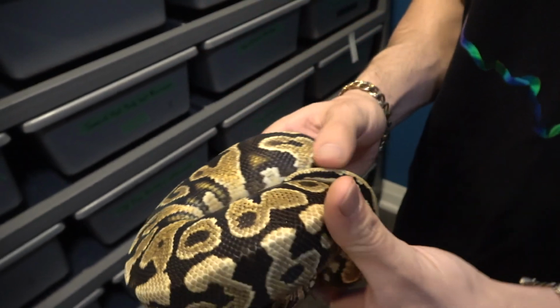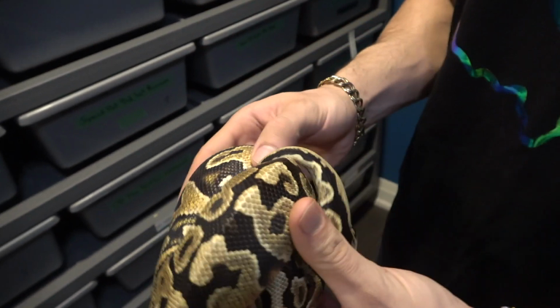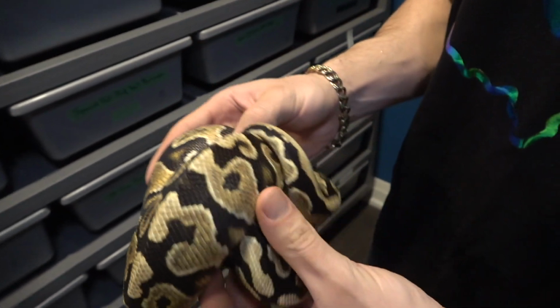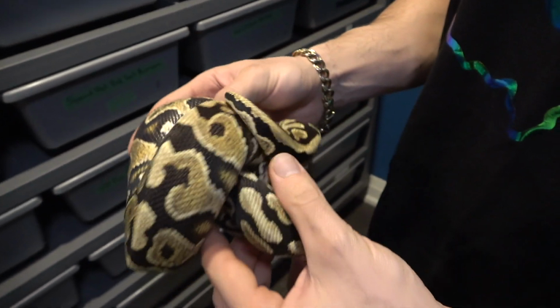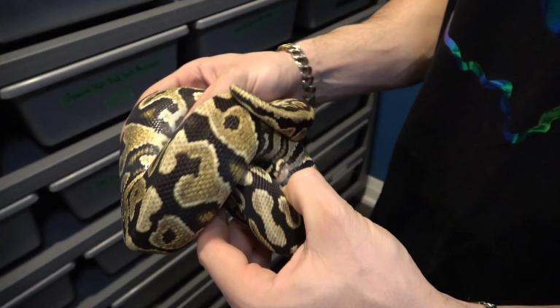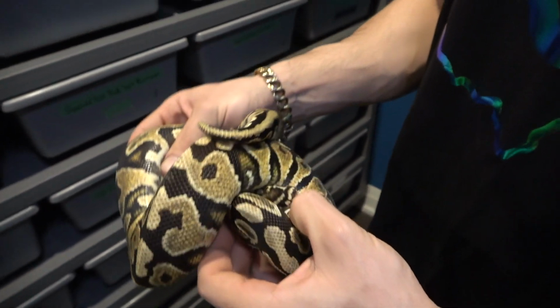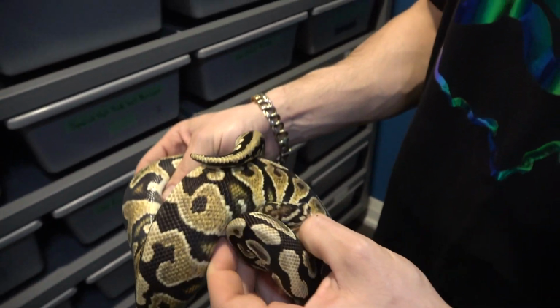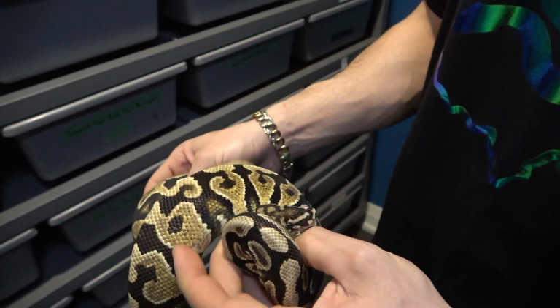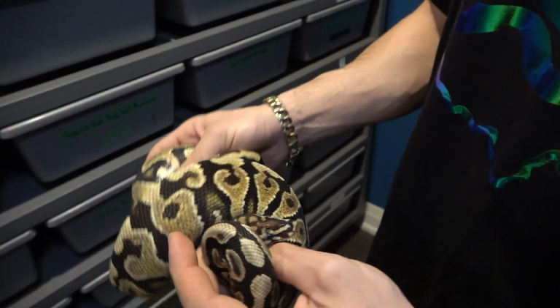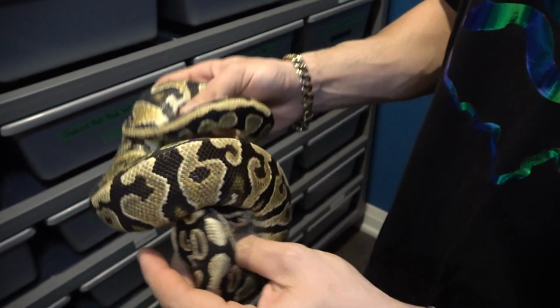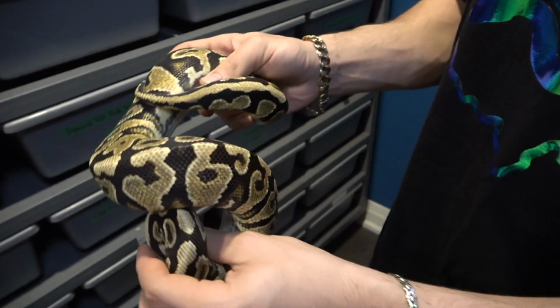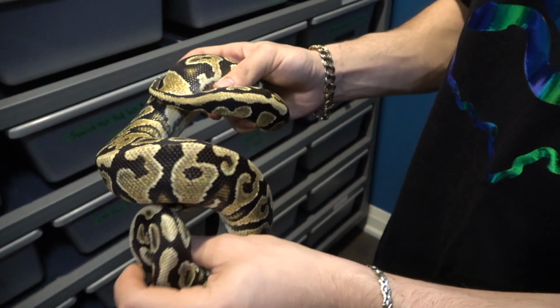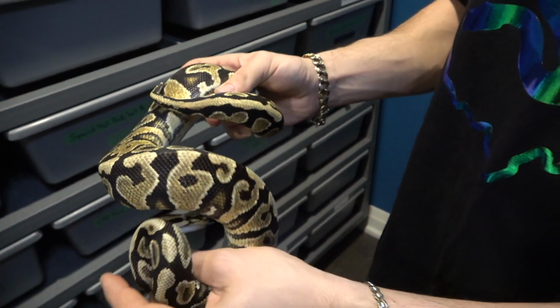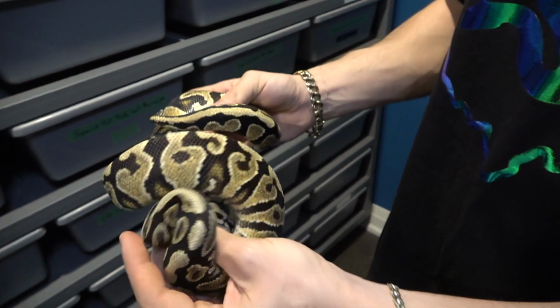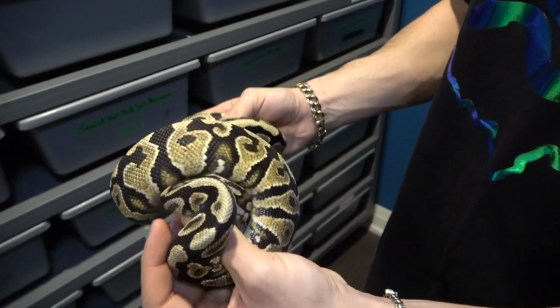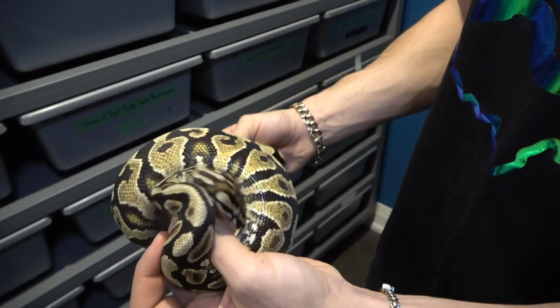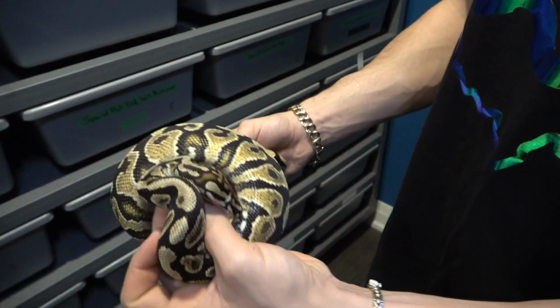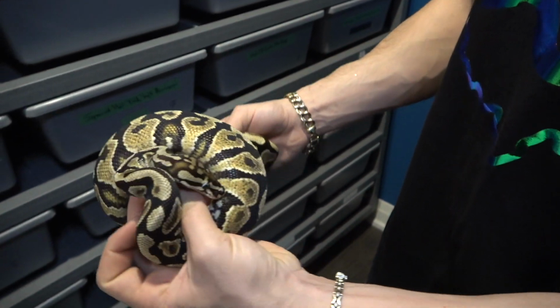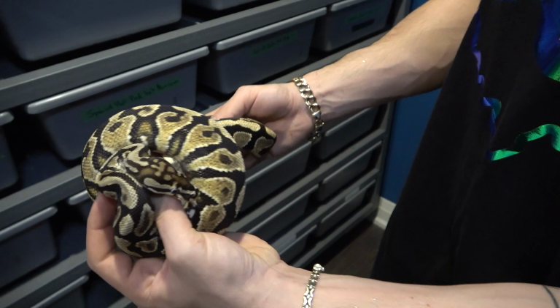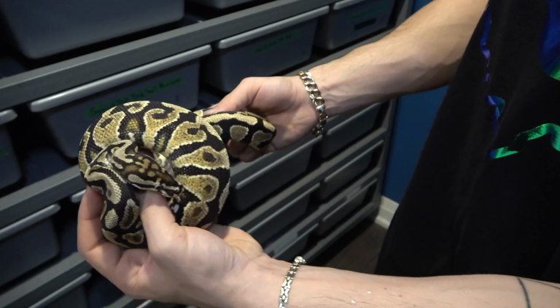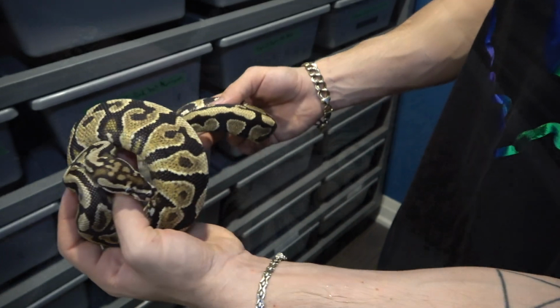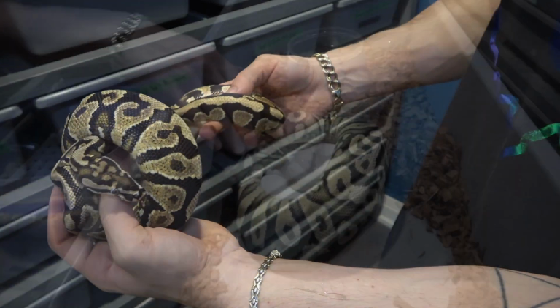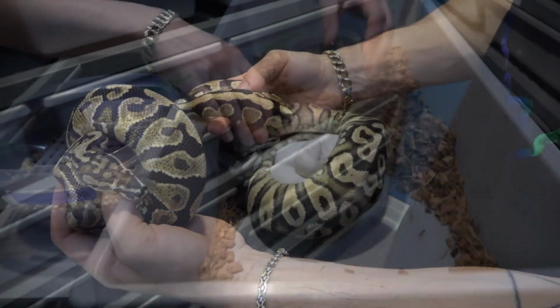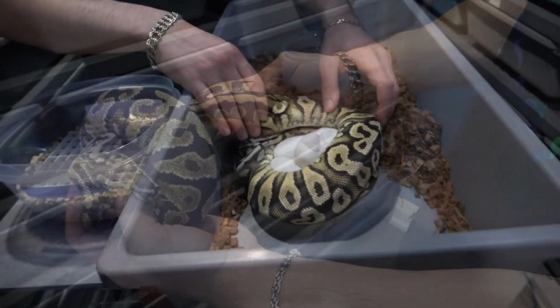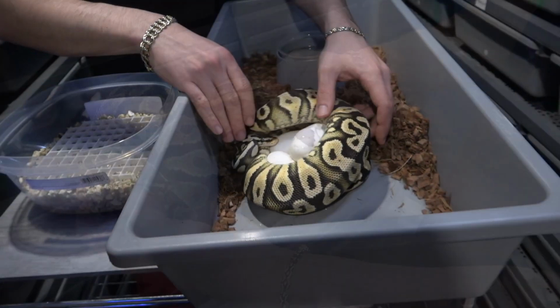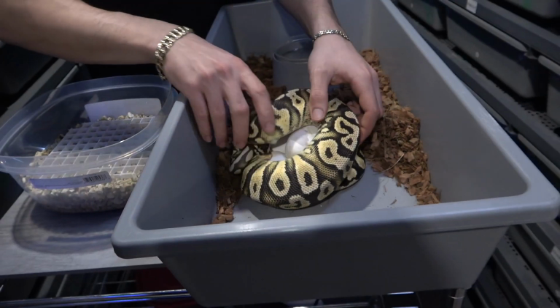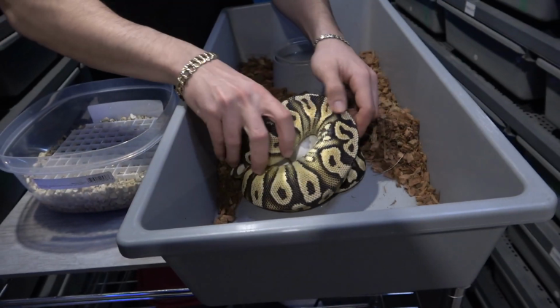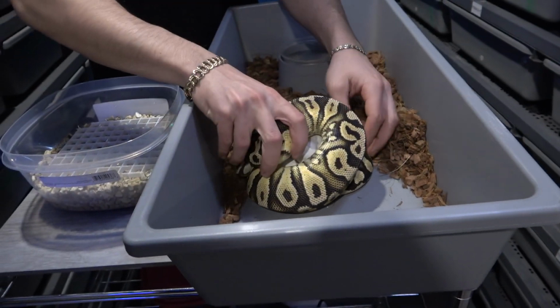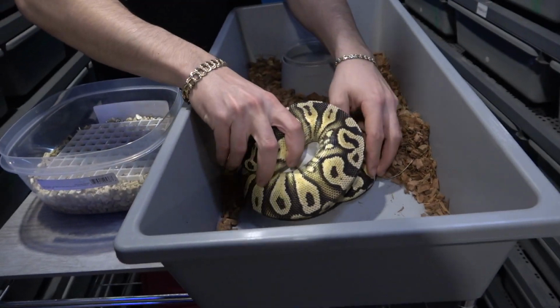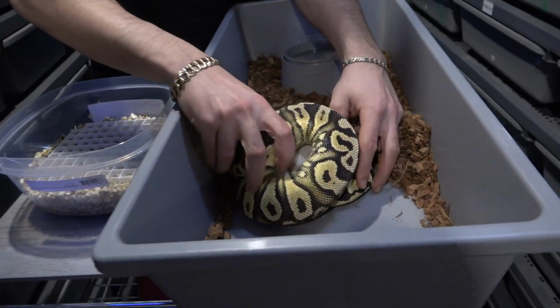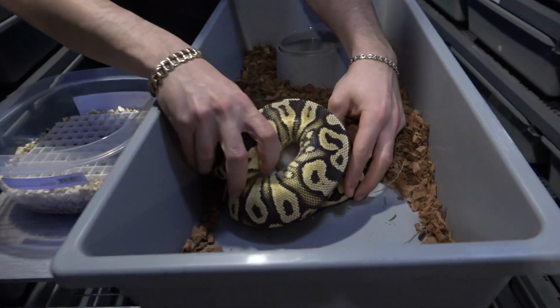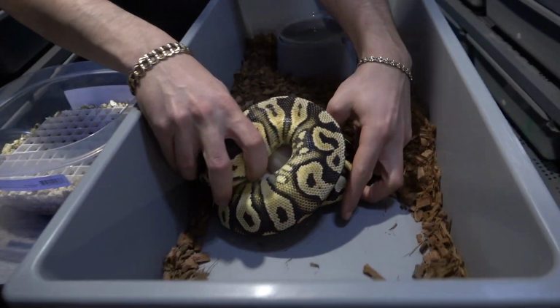Here's the male of the clutch — it's my spot nose asphalt slash yellow belly, 100% heck clown male. You can really see his nice spot nose headstamp as well as the really nice flaming coming up the sides, especially from the yellow belly or asphalt. Fingers crossed that this guy proves out to be asphalt, because if he does we can hit some super cool freeway clowns — I'd love to see what a spot nose freeway clown looks like.